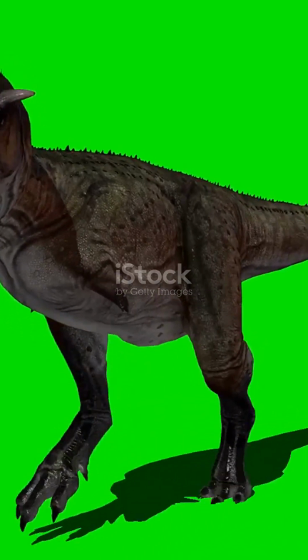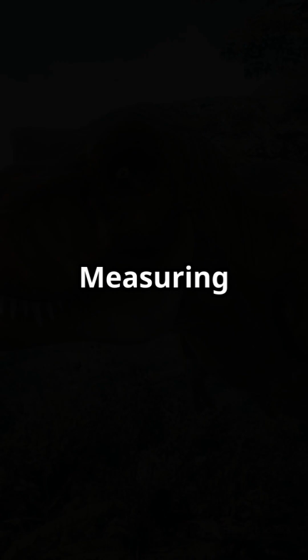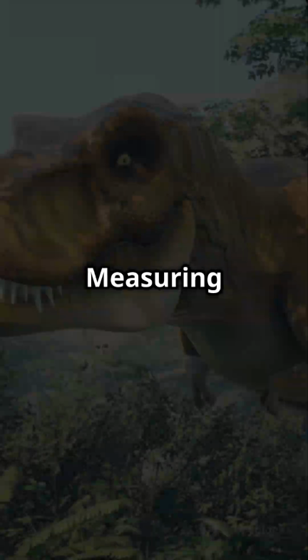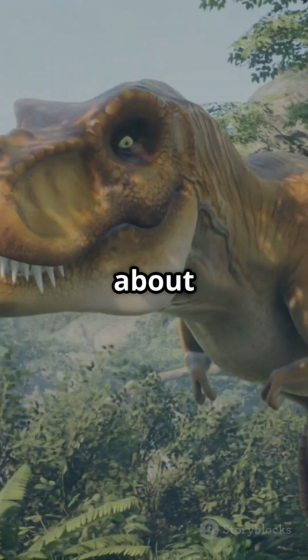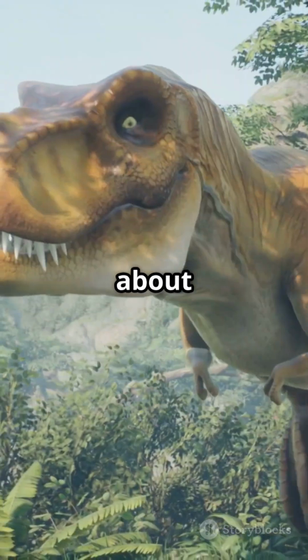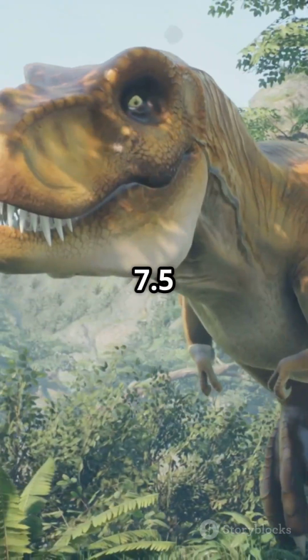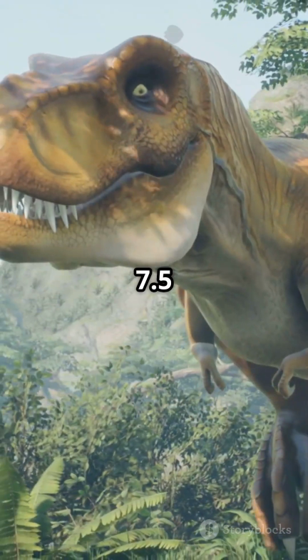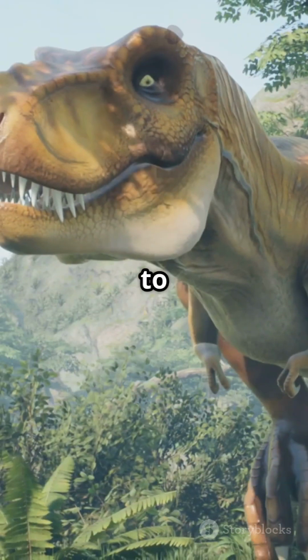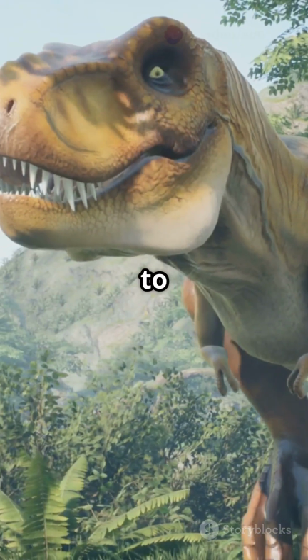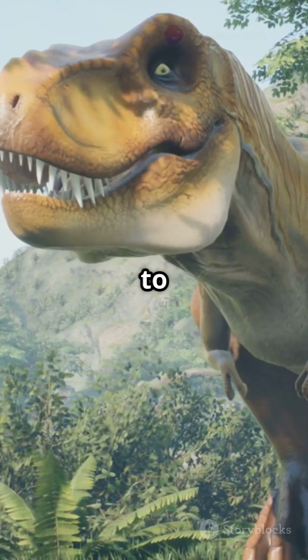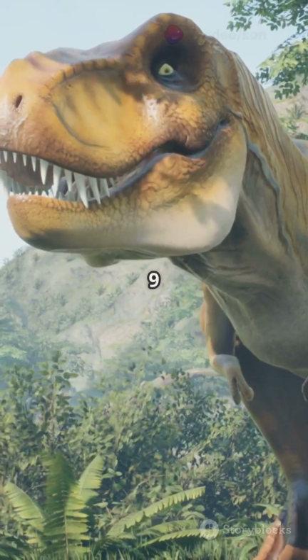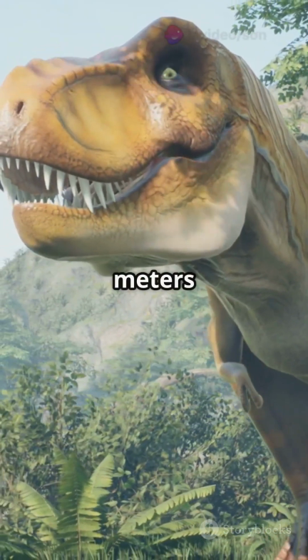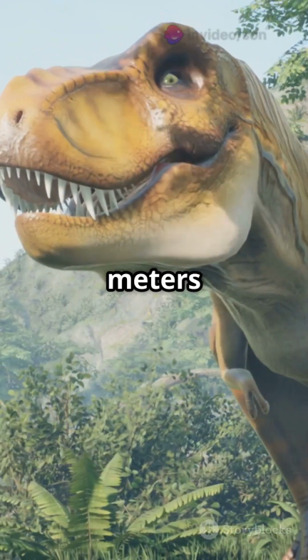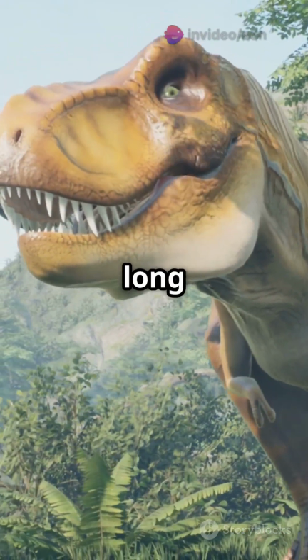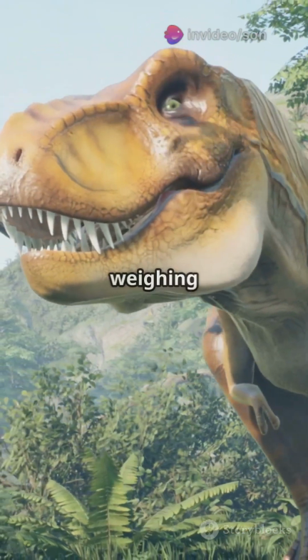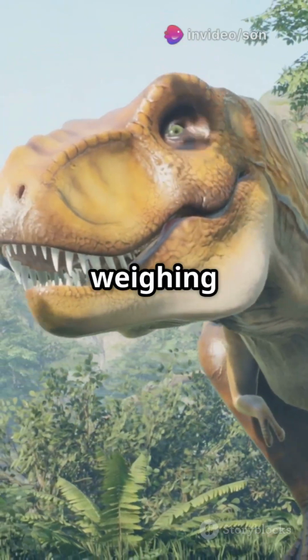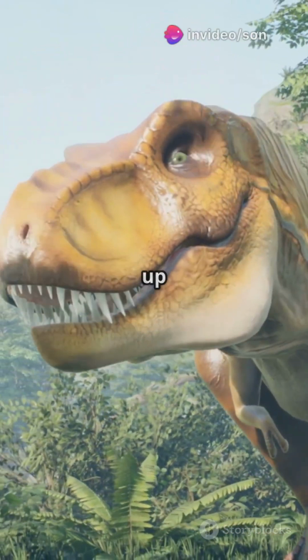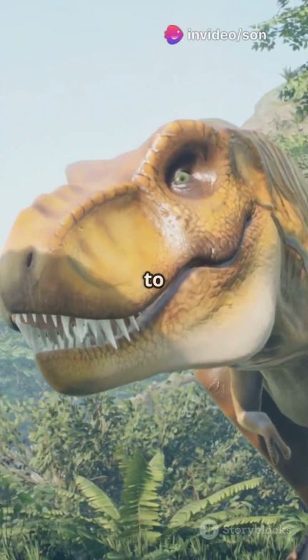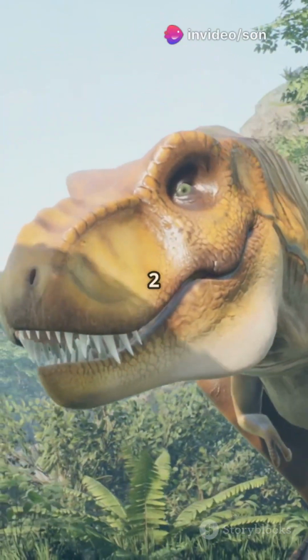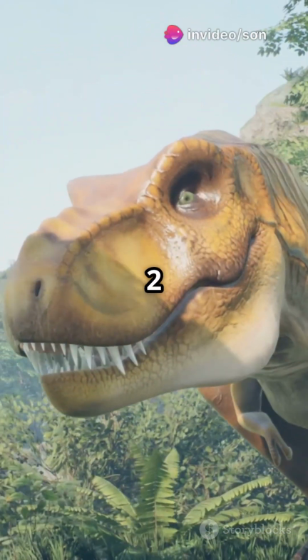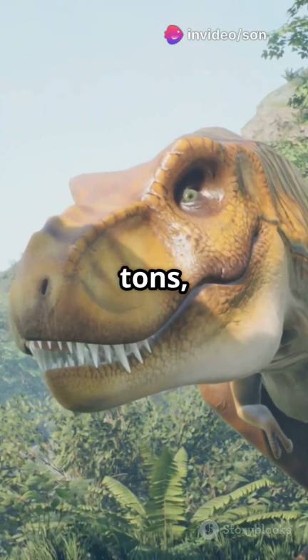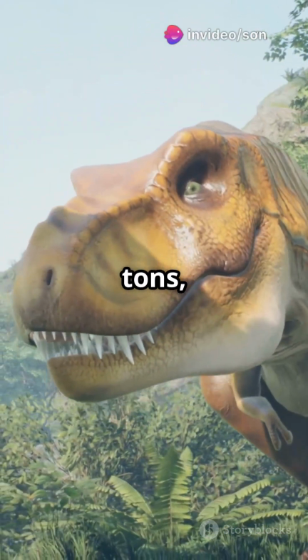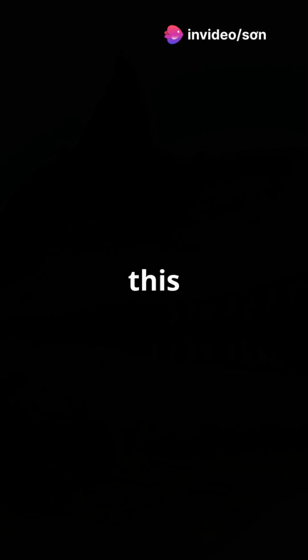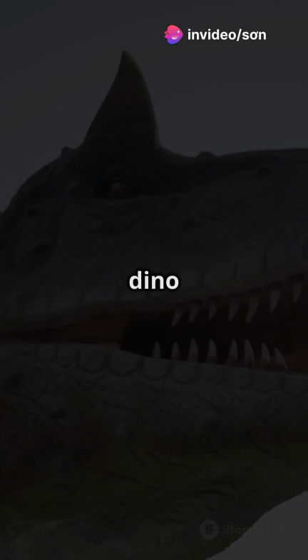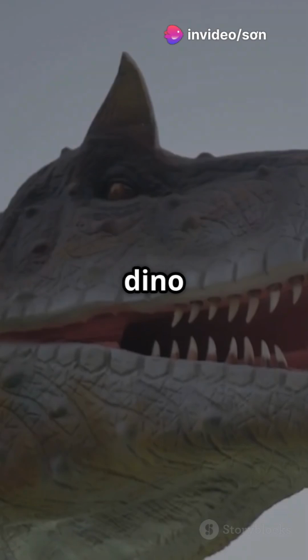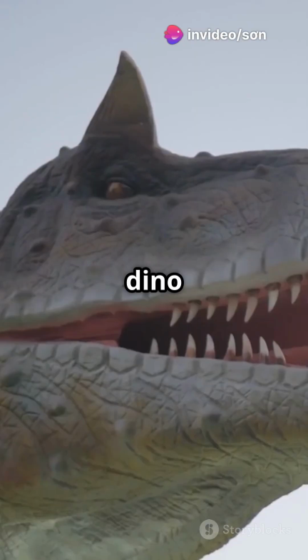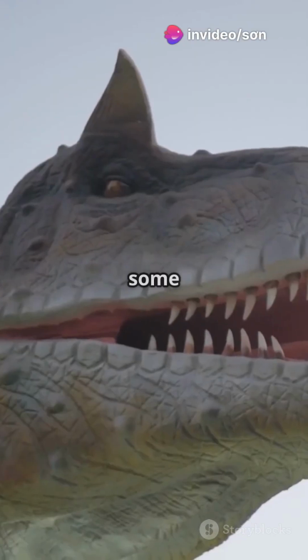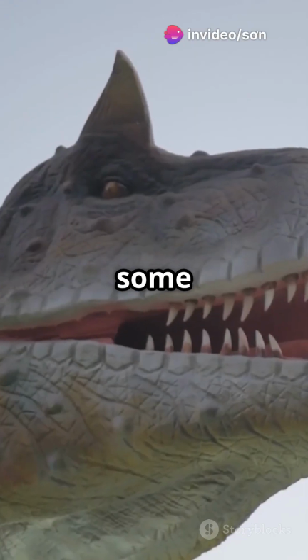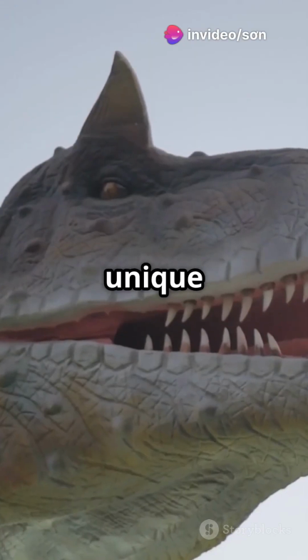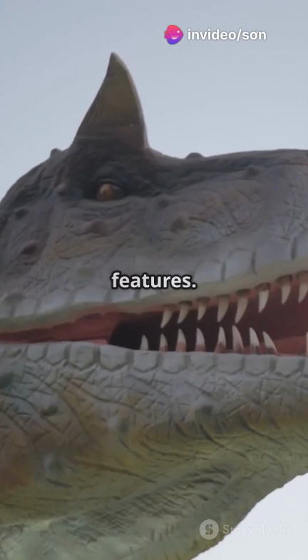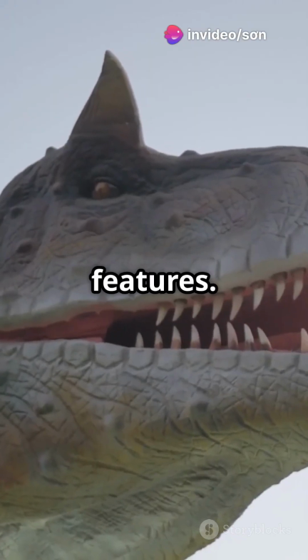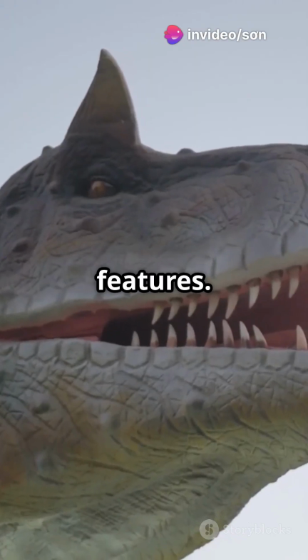Measuring about 7.5 to 9 meters long and weighing up to 2 tons, this dino had some unique features.